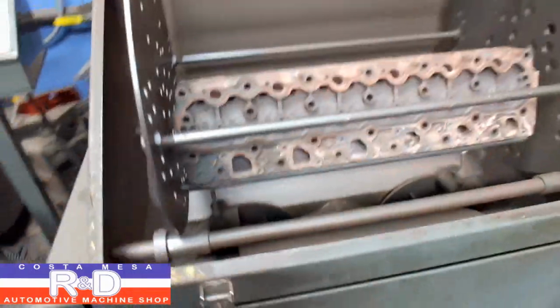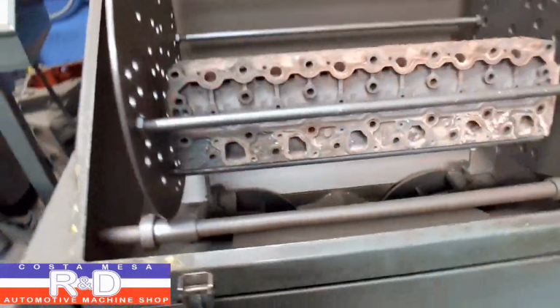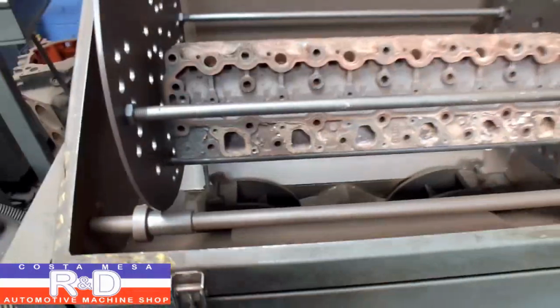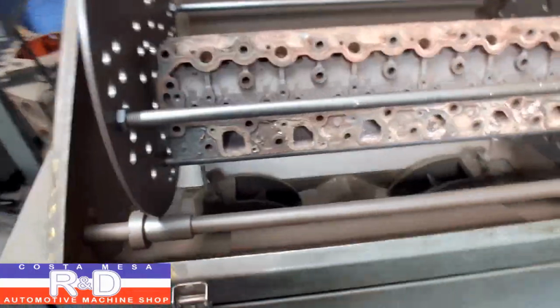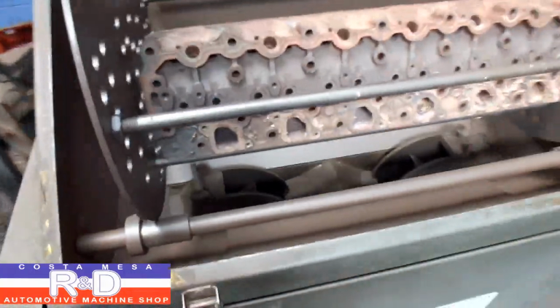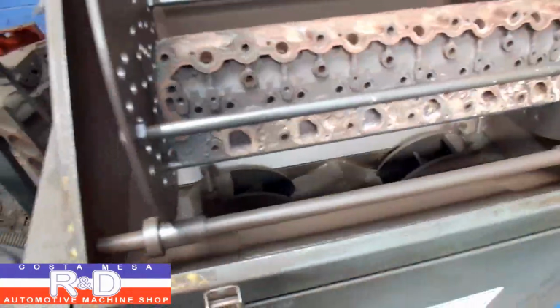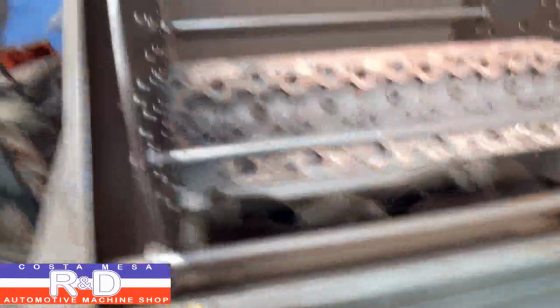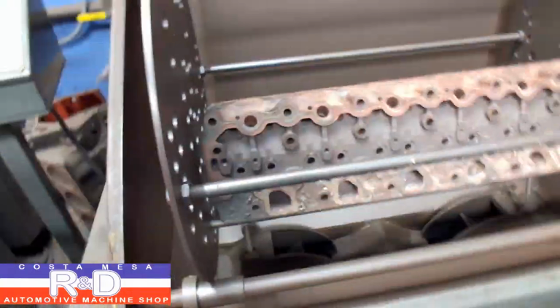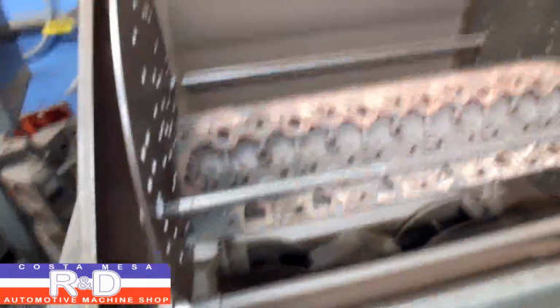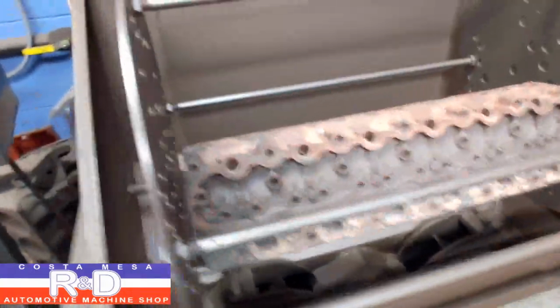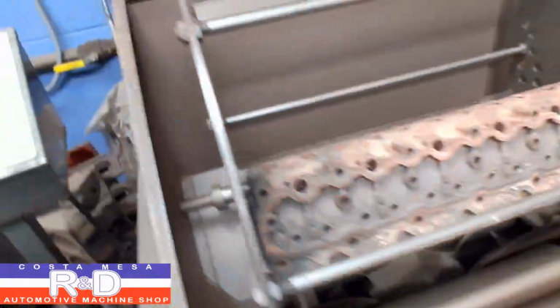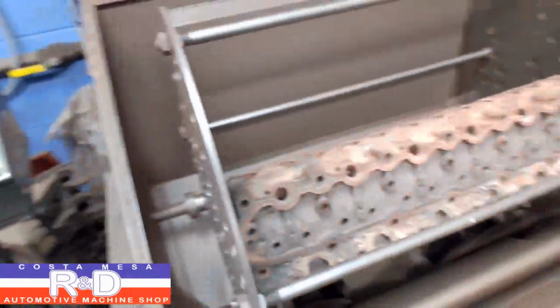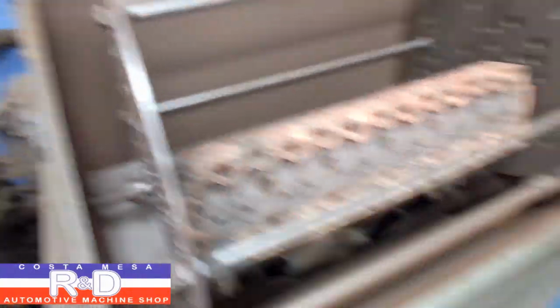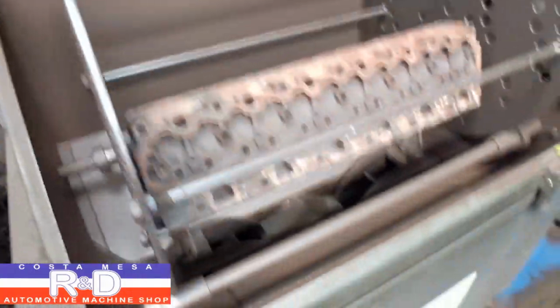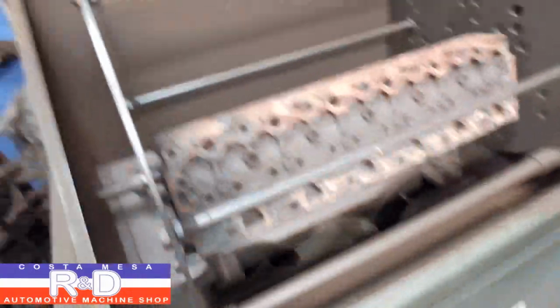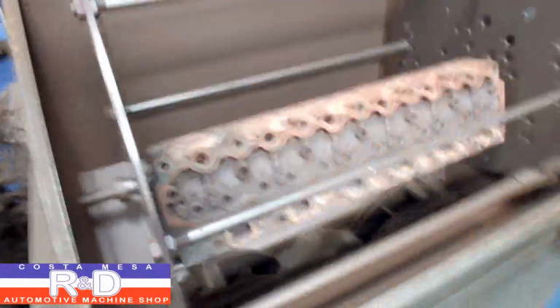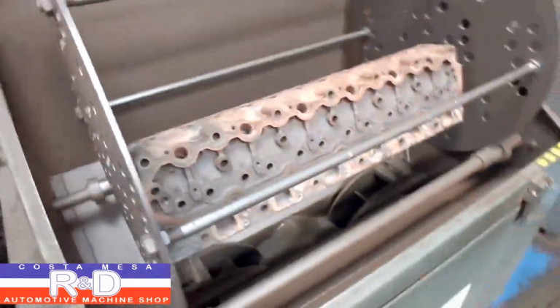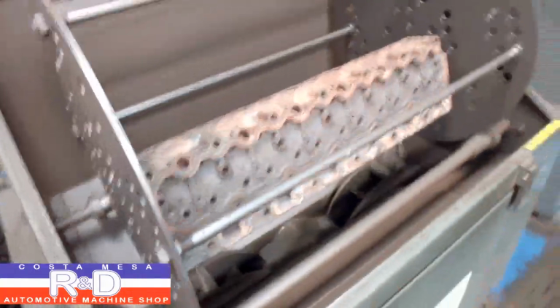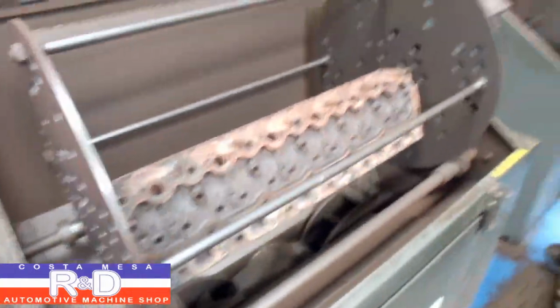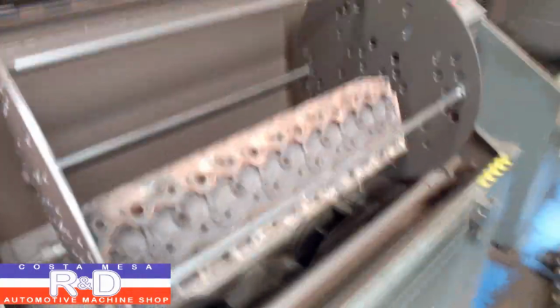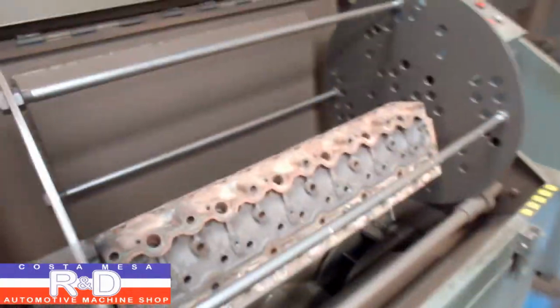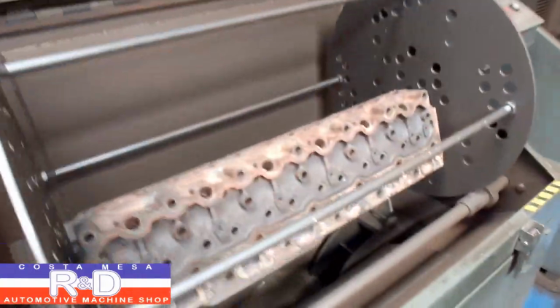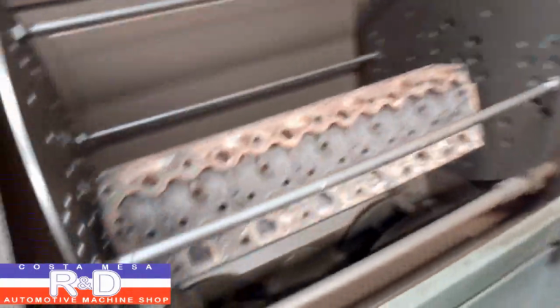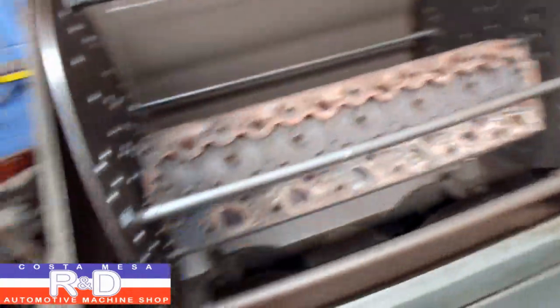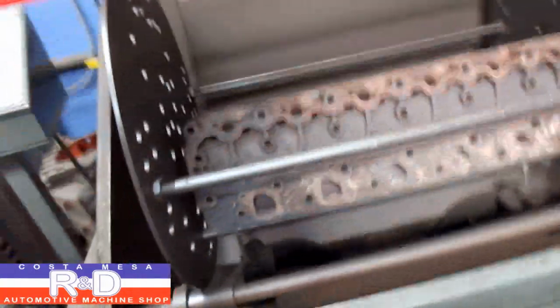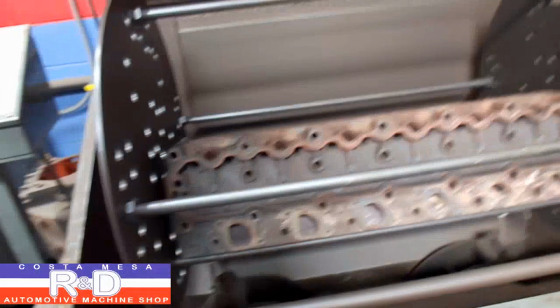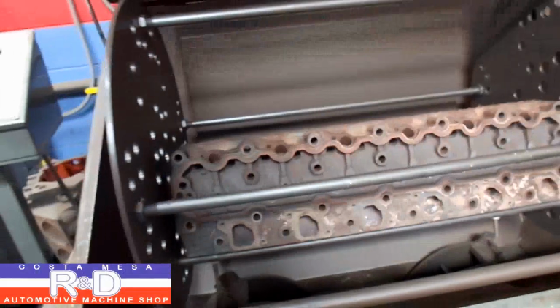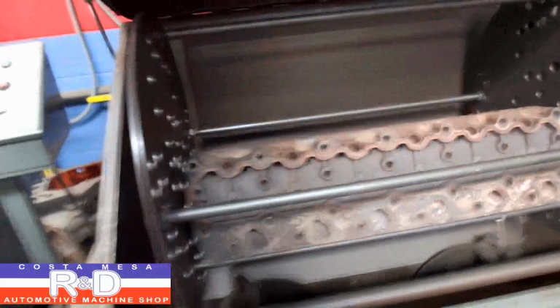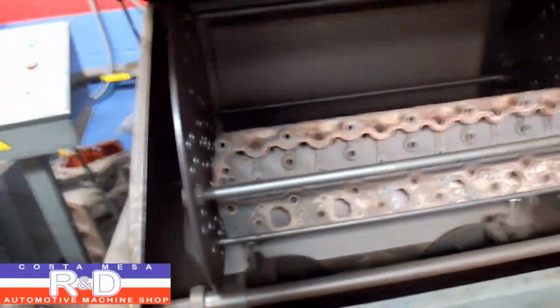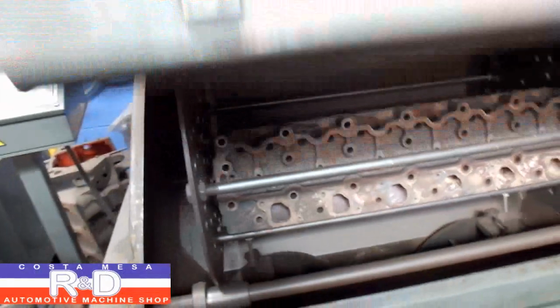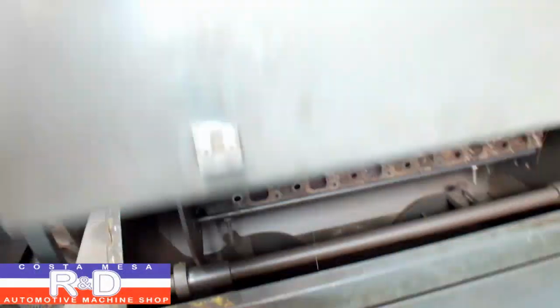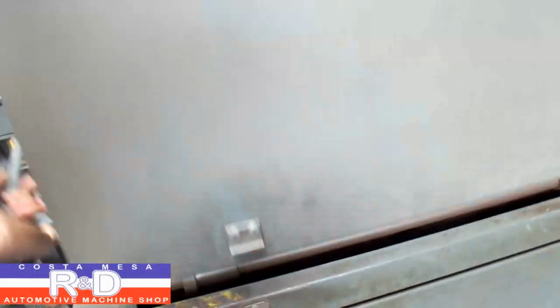Alright, well we've got it over here in the blaster. I'll go ahead and close this down and I'm going to run this for about 10 minutes.